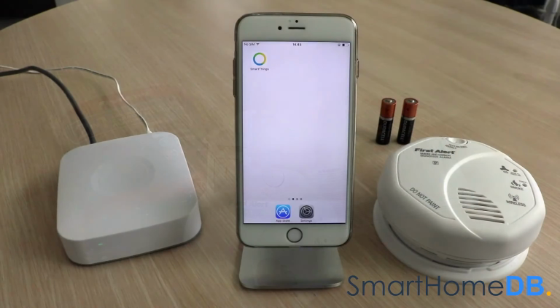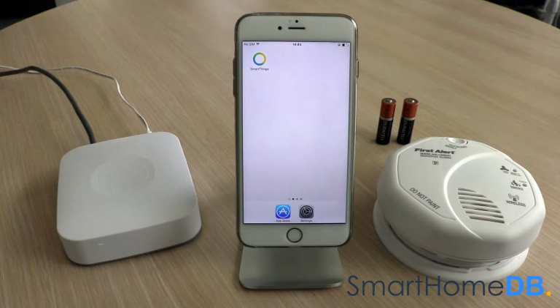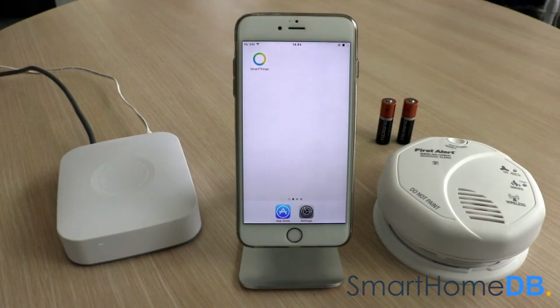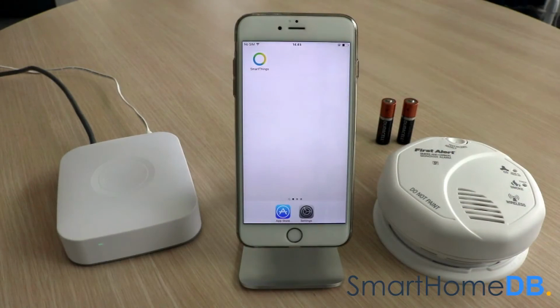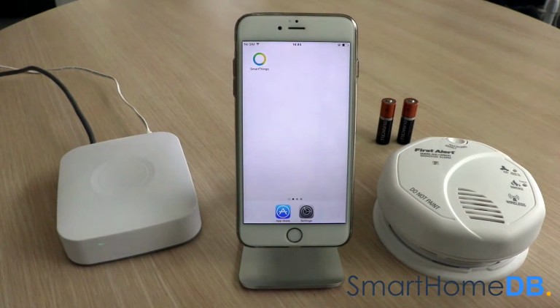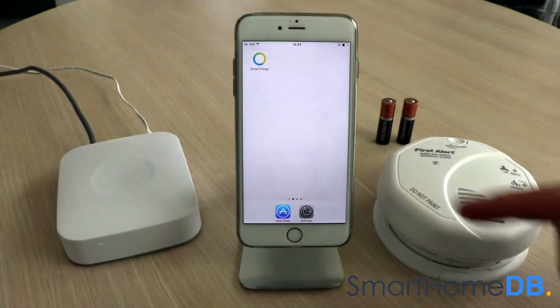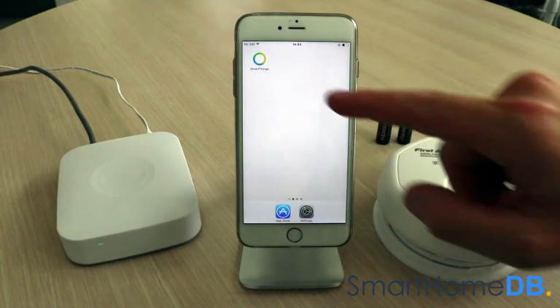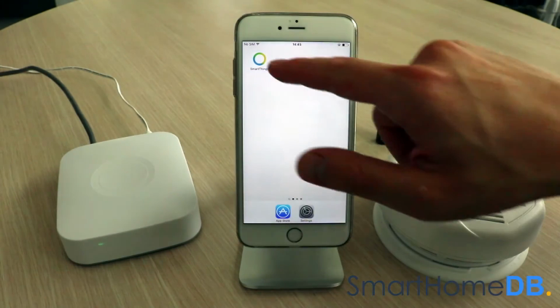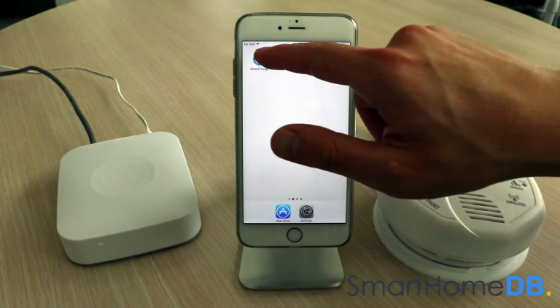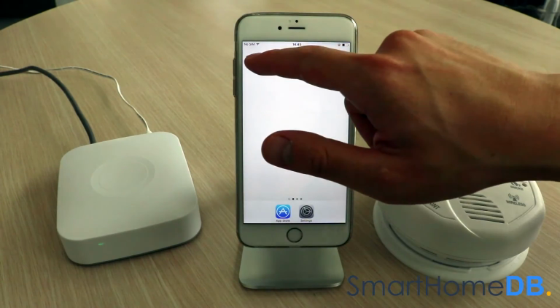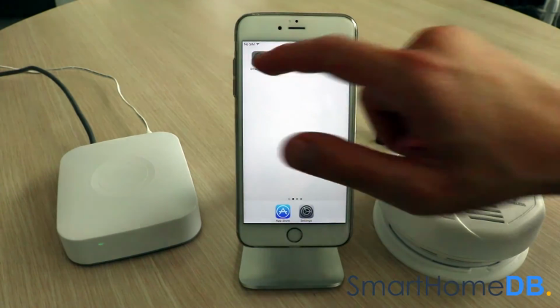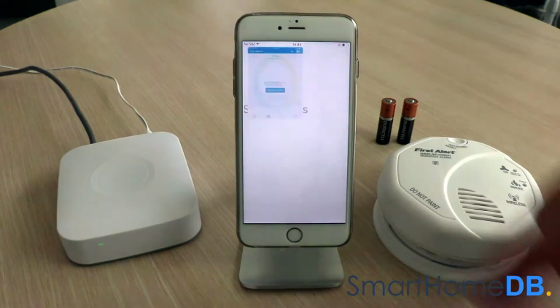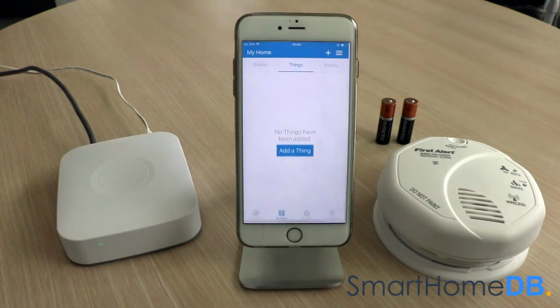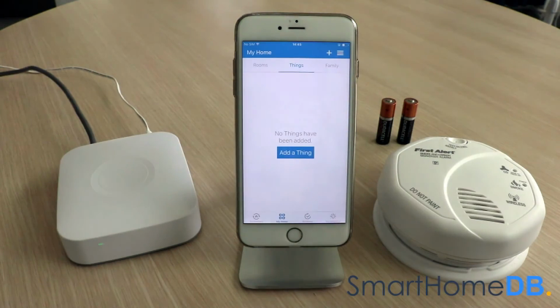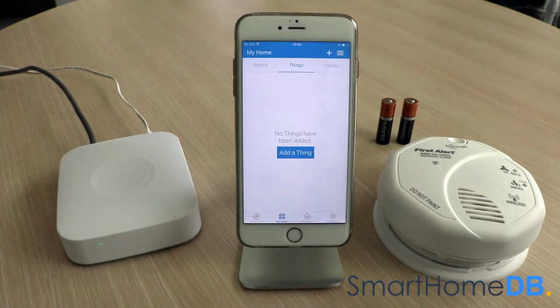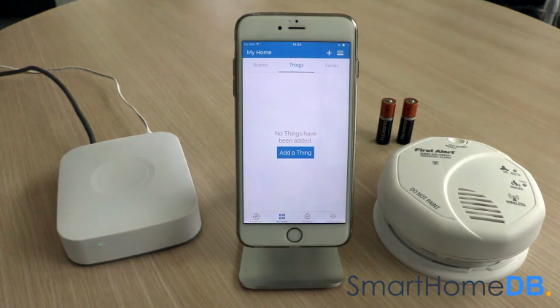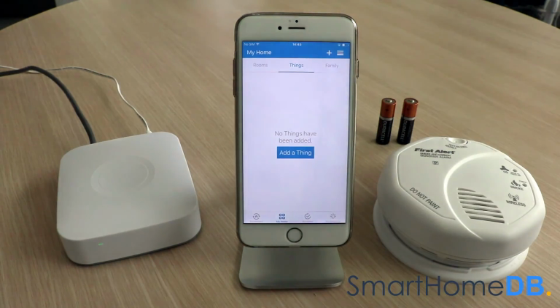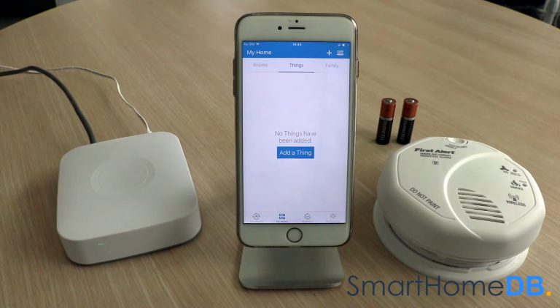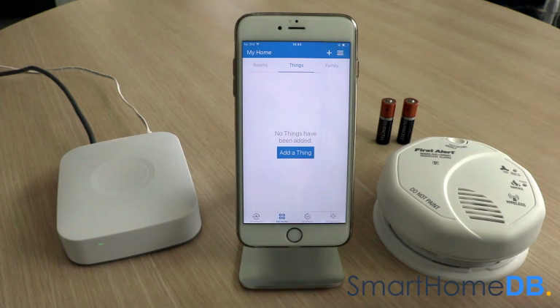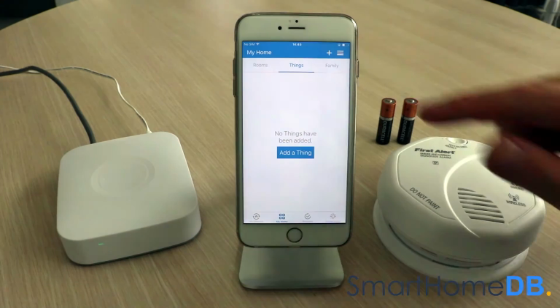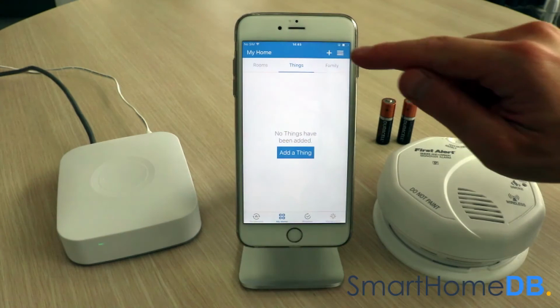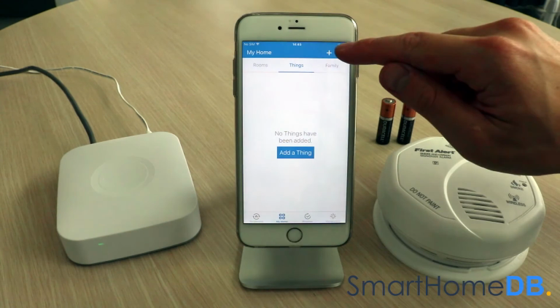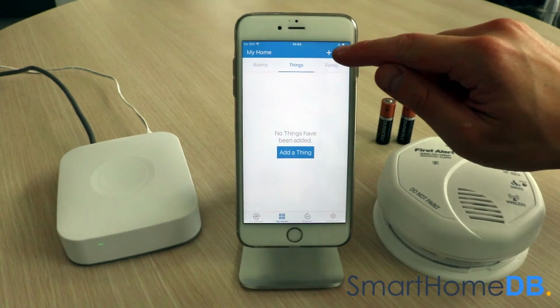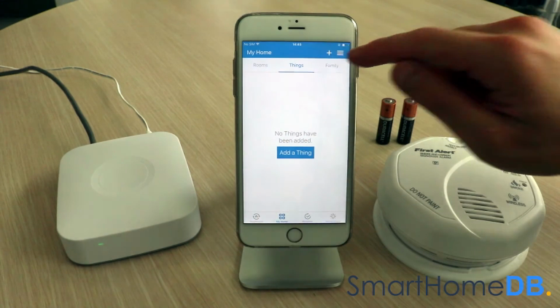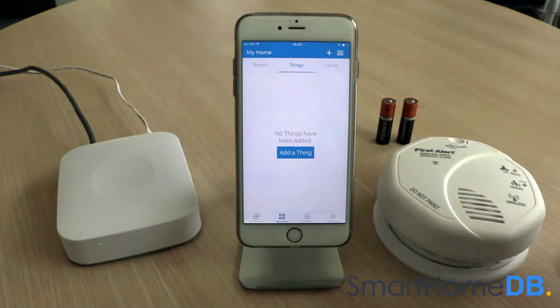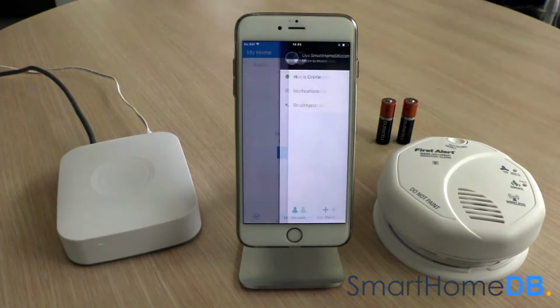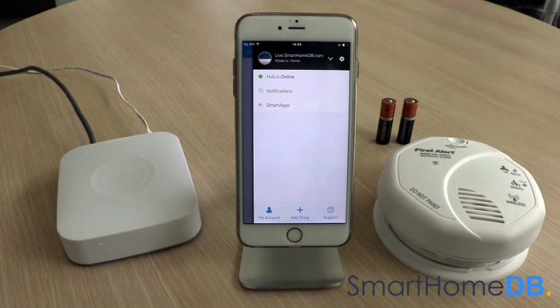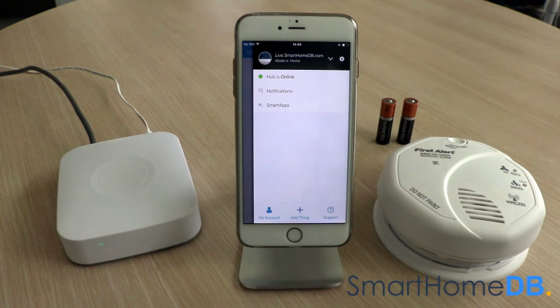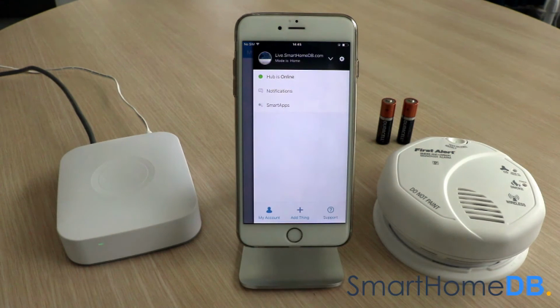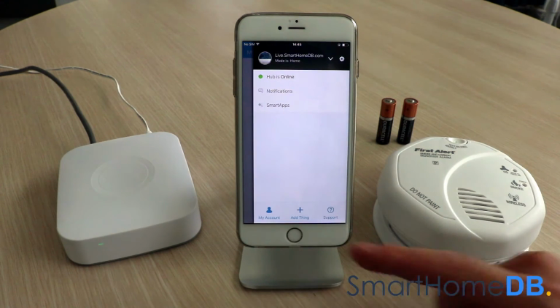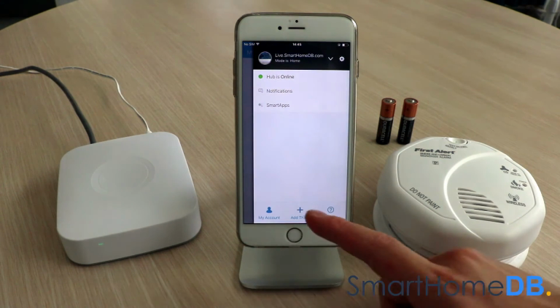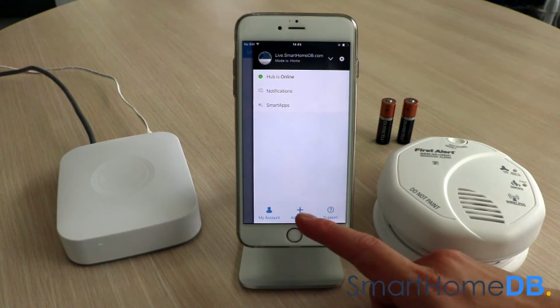We open our SmartThings app on our mobile device. We tap on the top right menu button and in the menu we tap on 'Add Thing'.